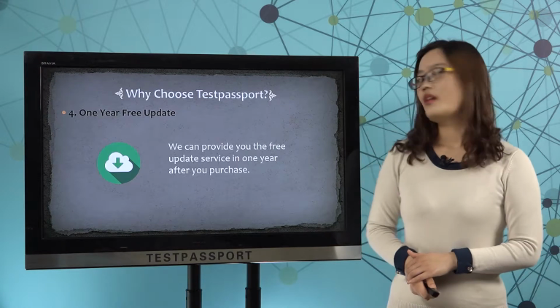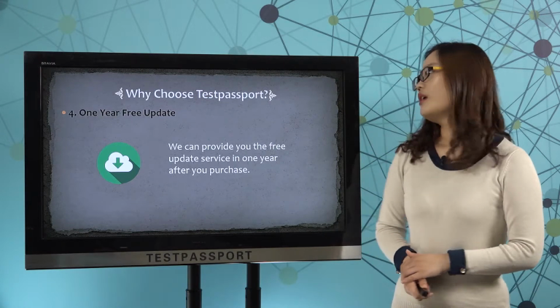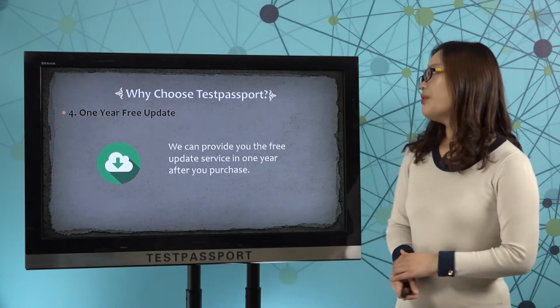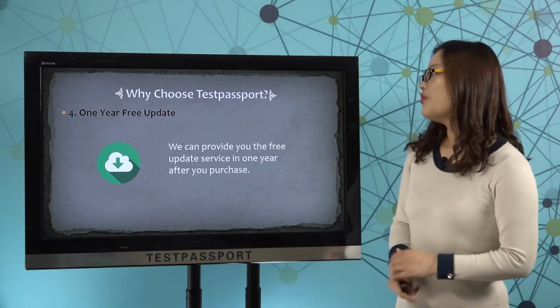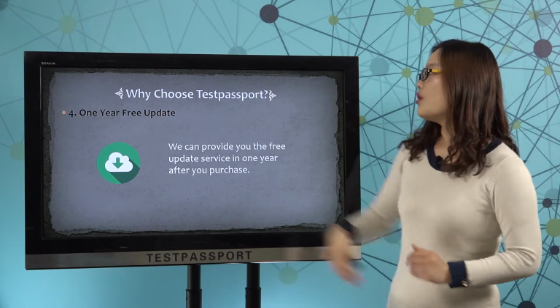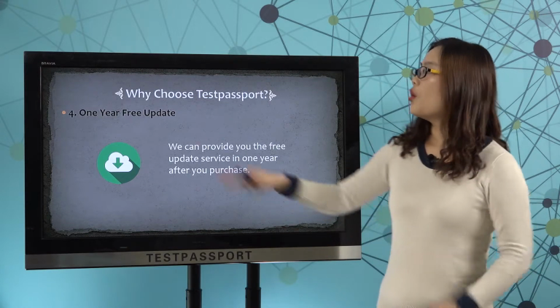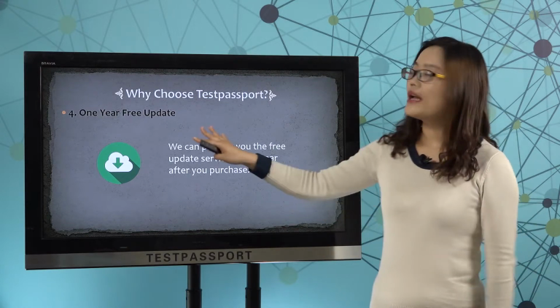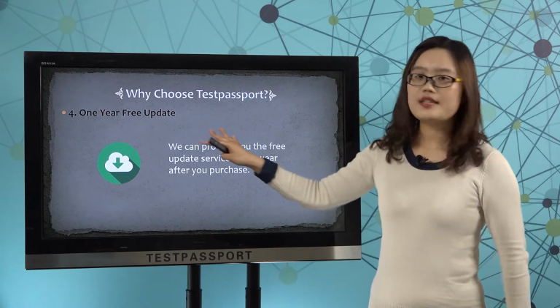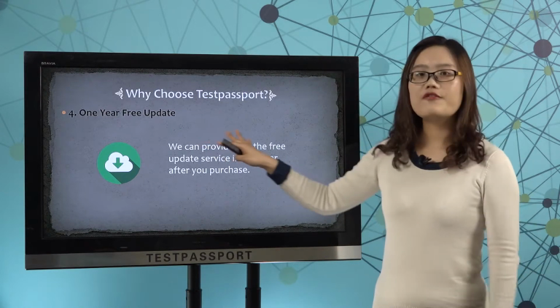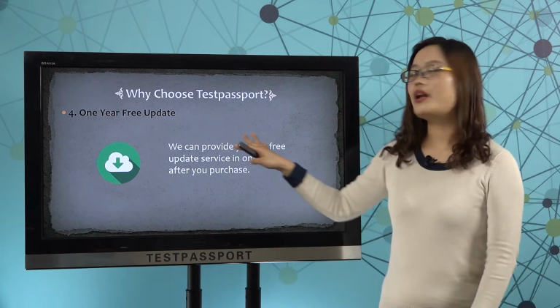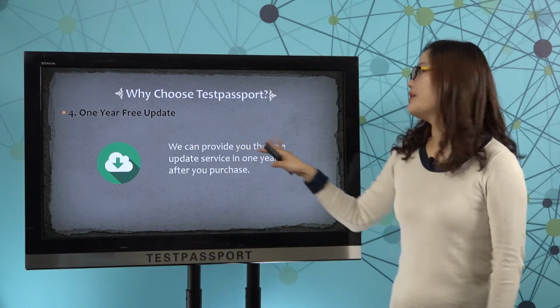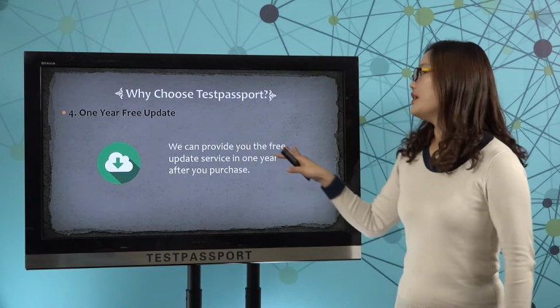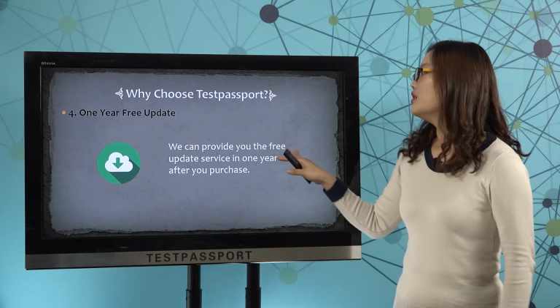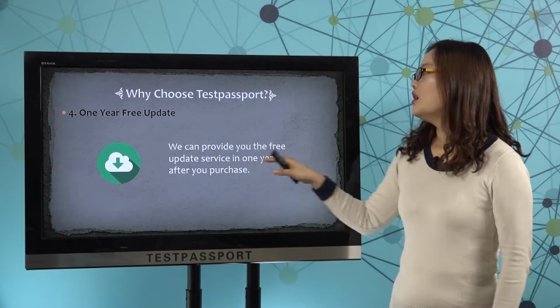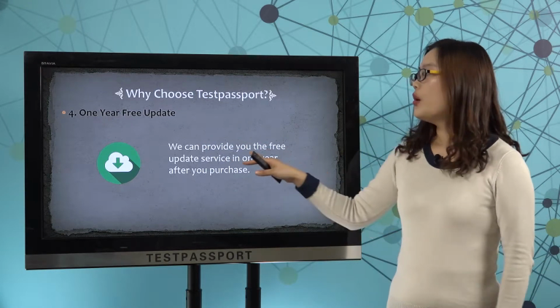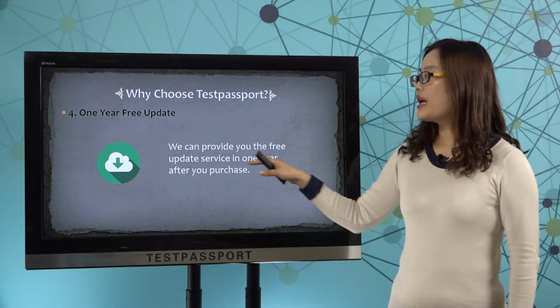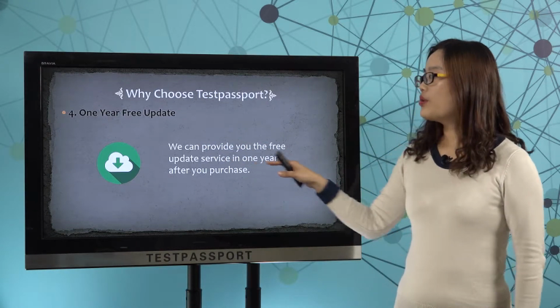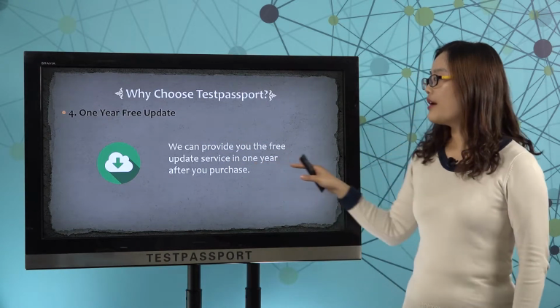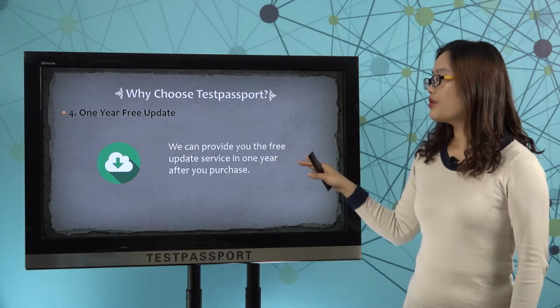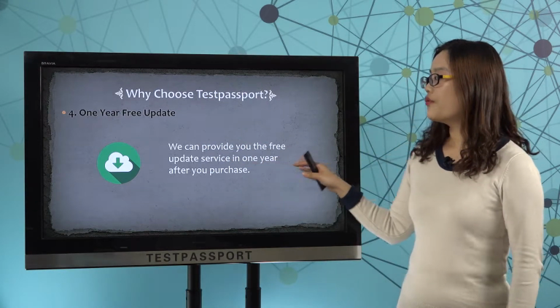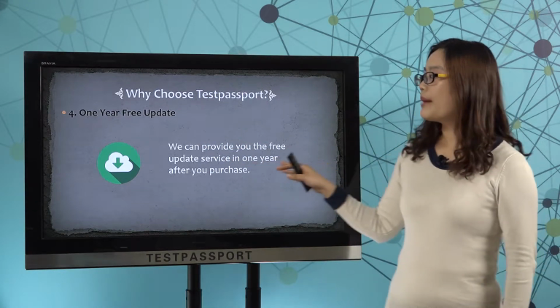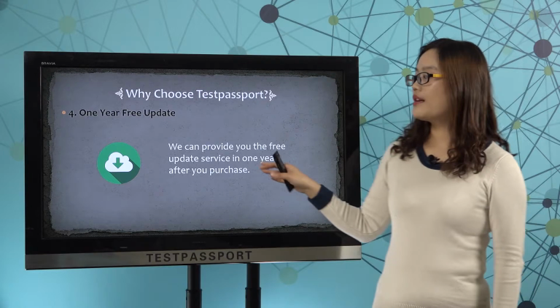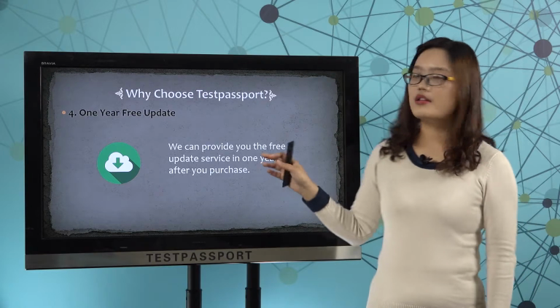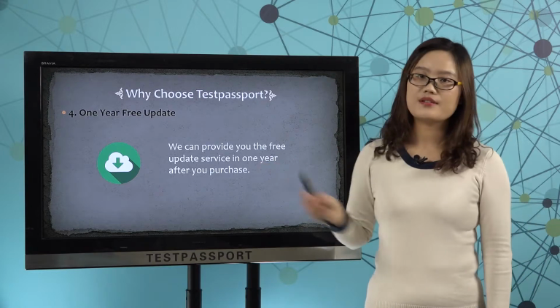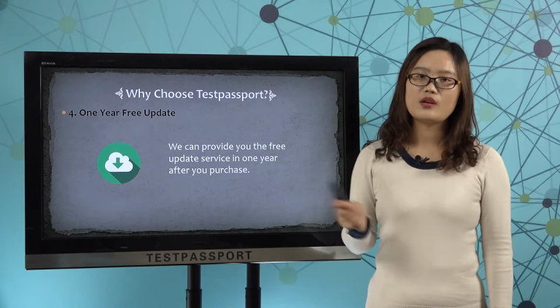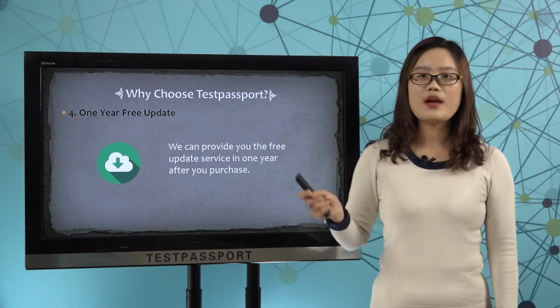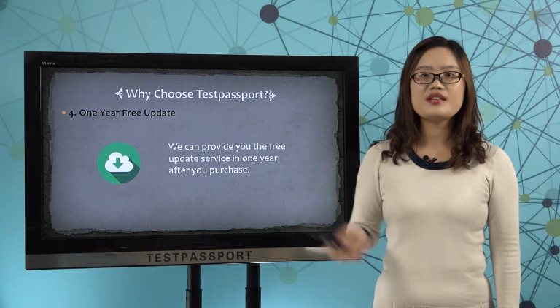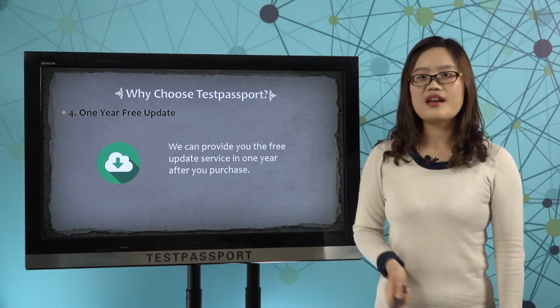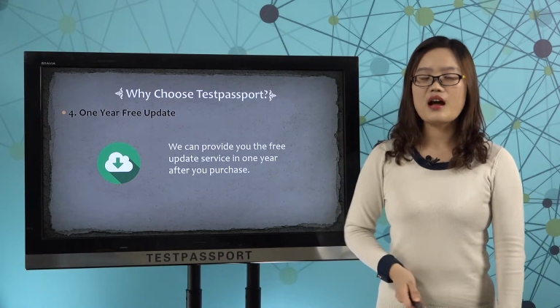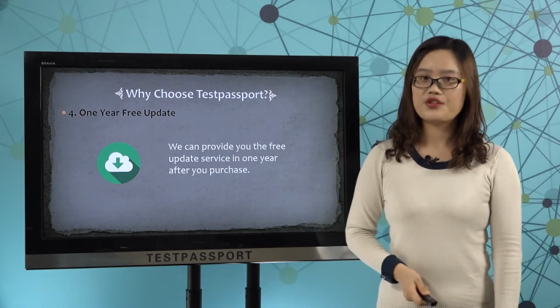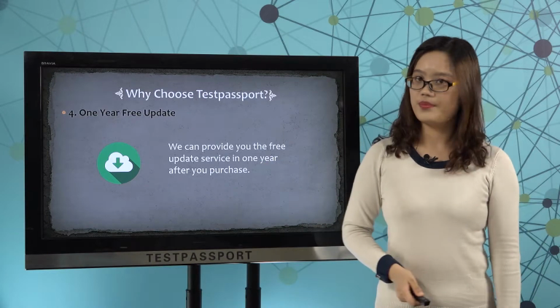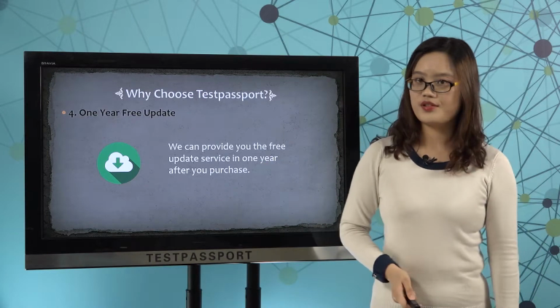Number 4, 1 year free update. We can provide you the free update service in 1 year after you purchase.